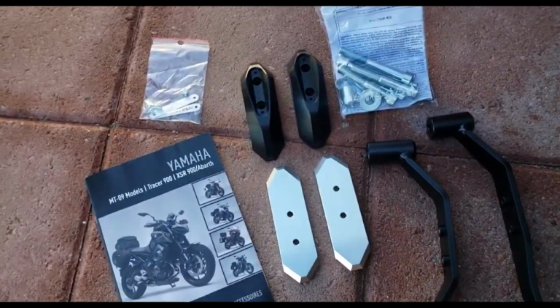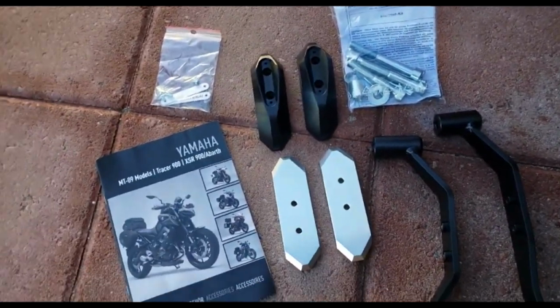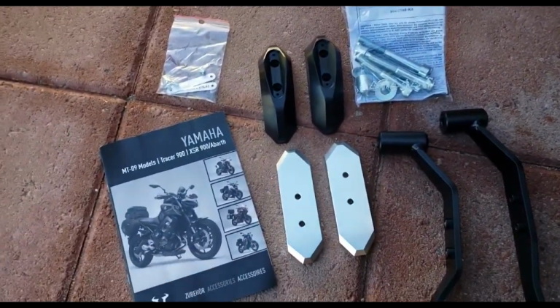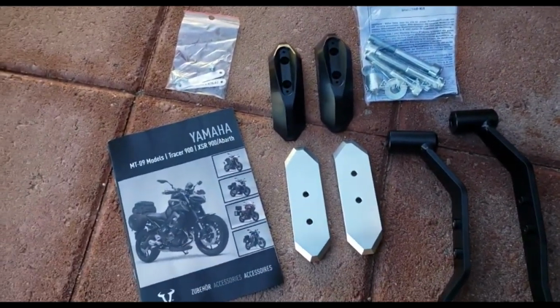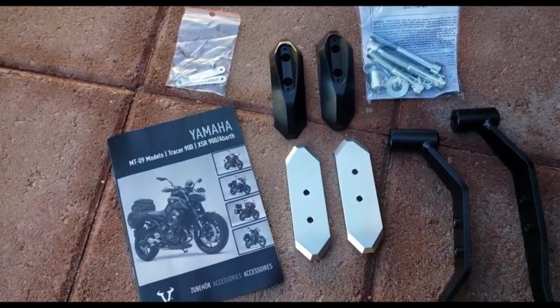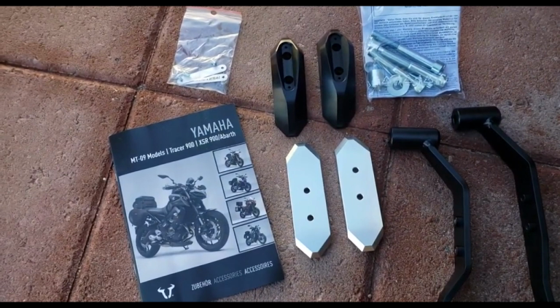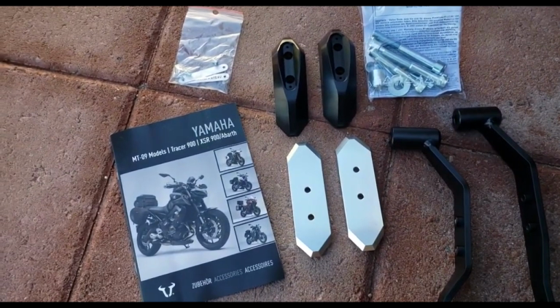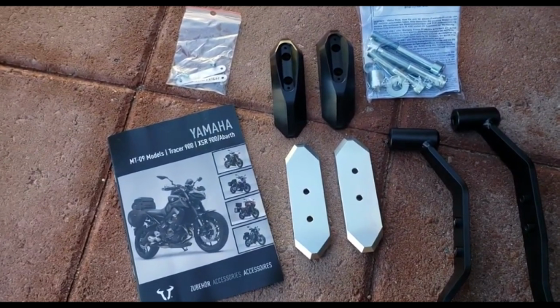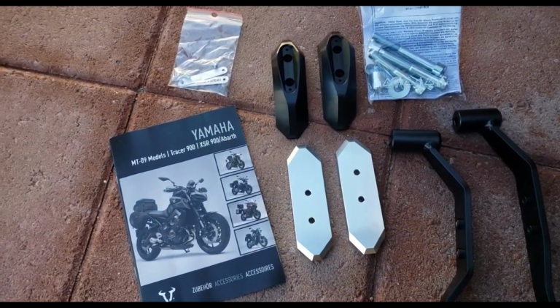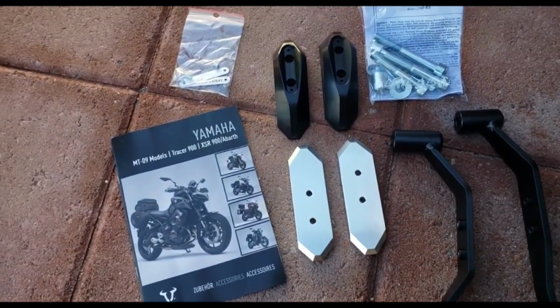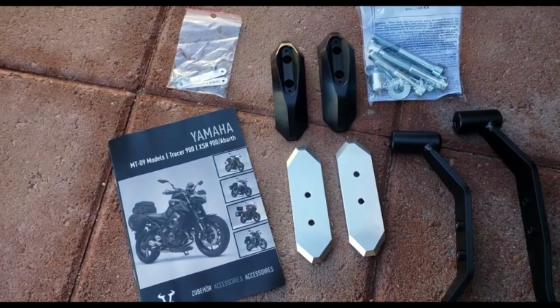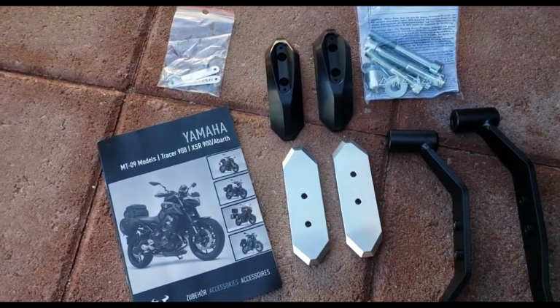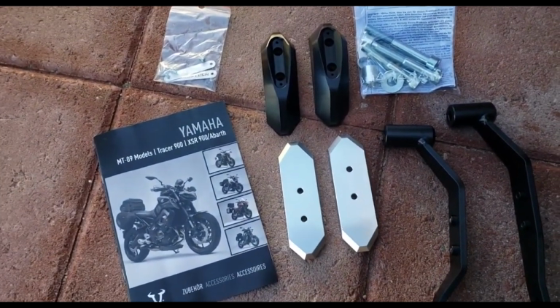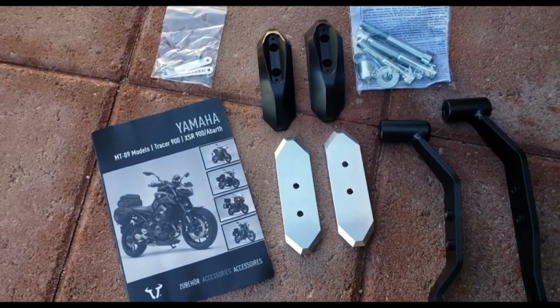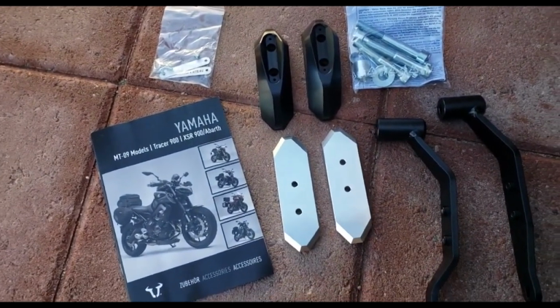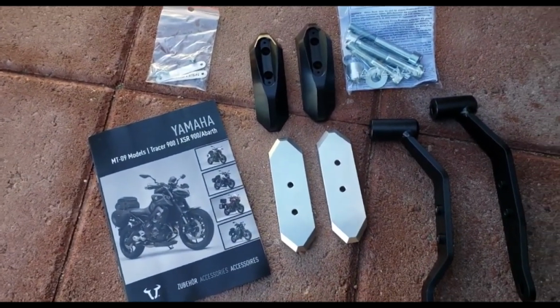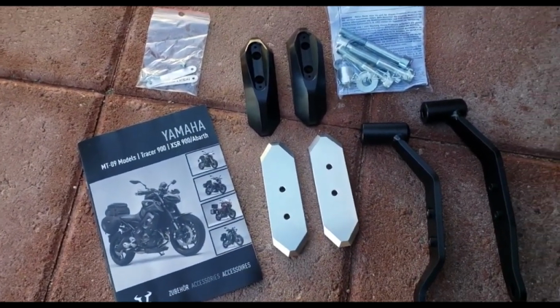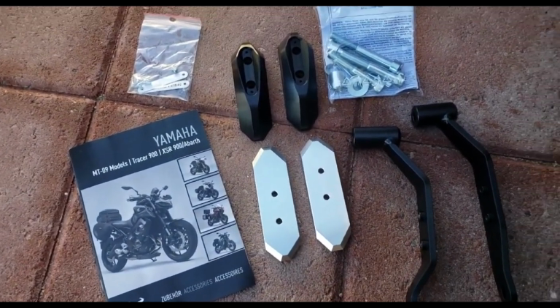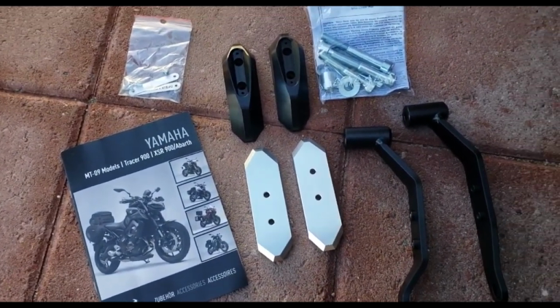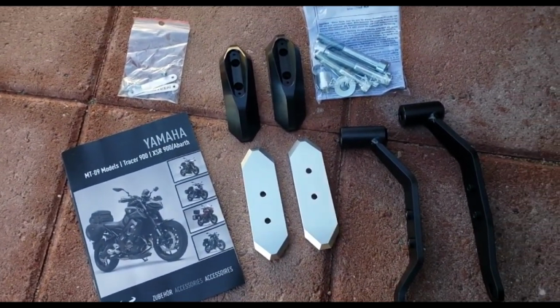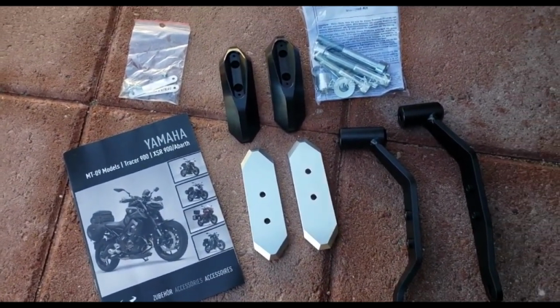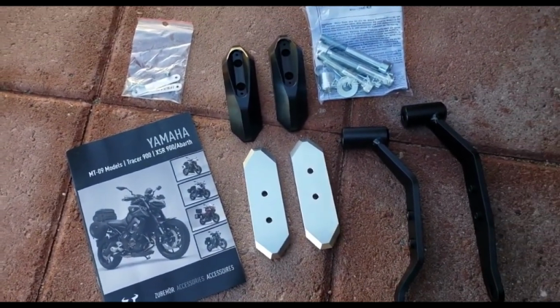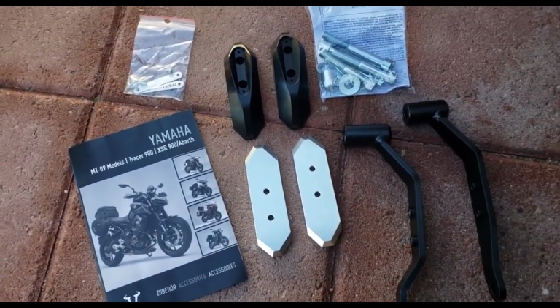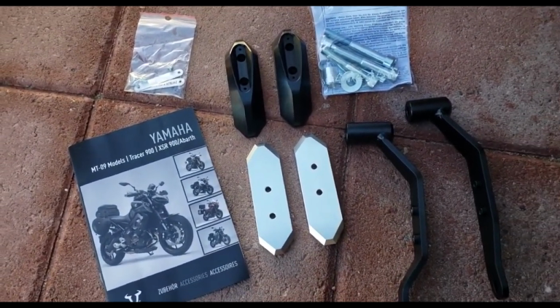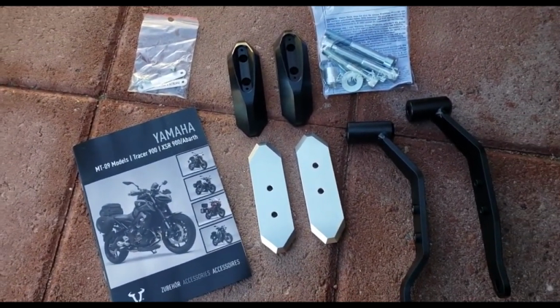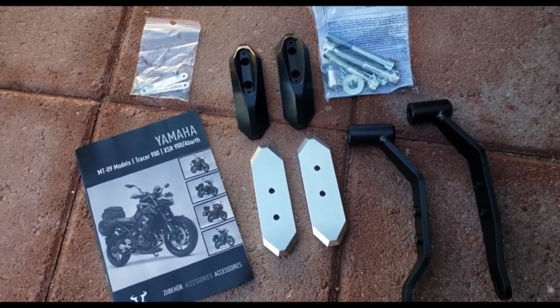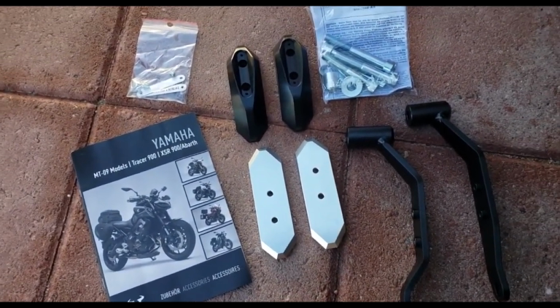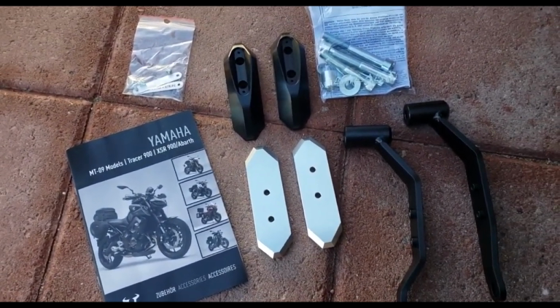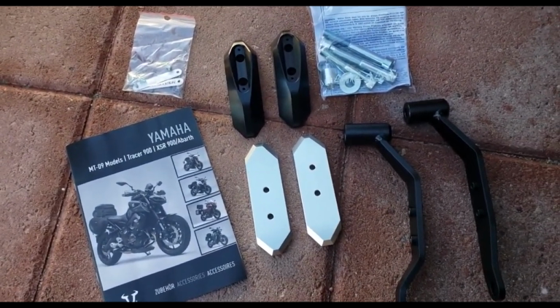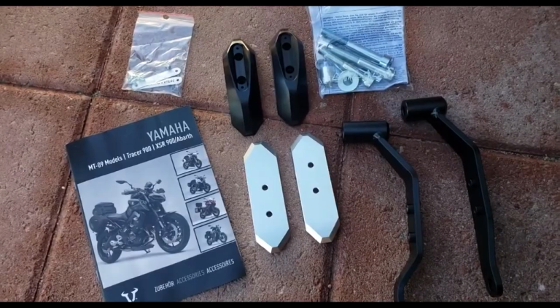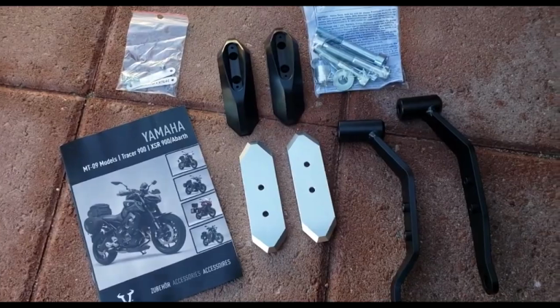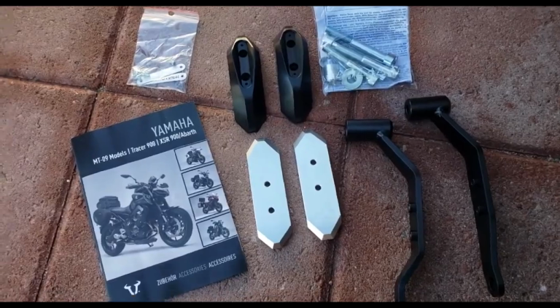Once I get going into installing, I'll give you some do's and don'ts of installing frame sliders as well.